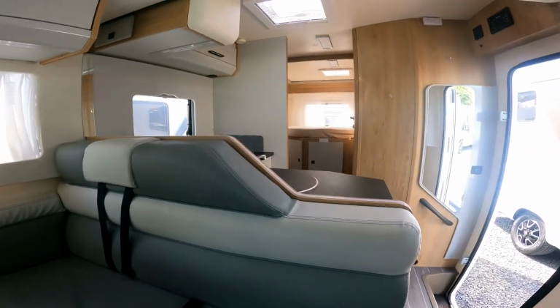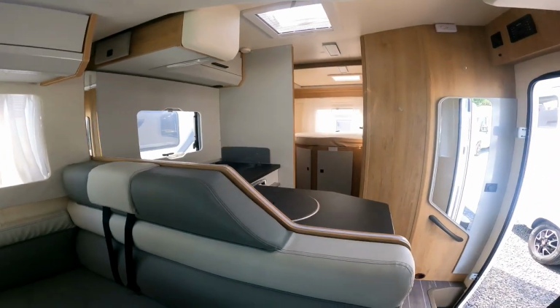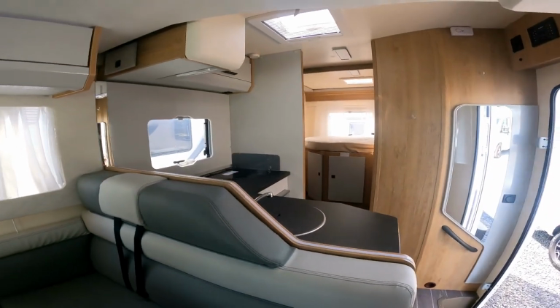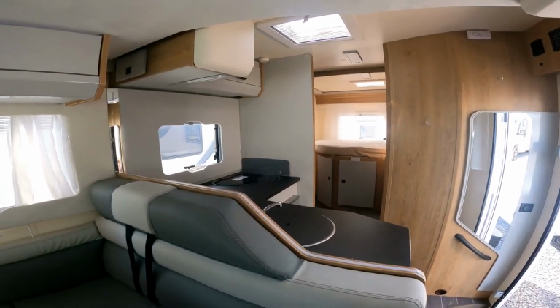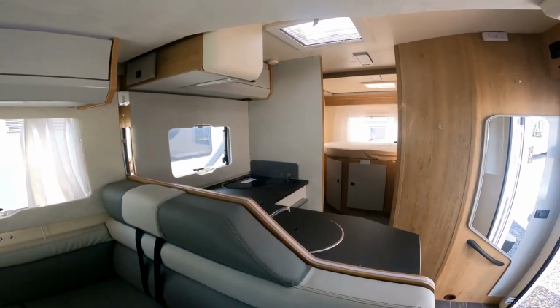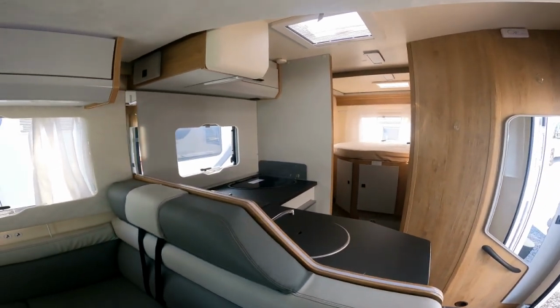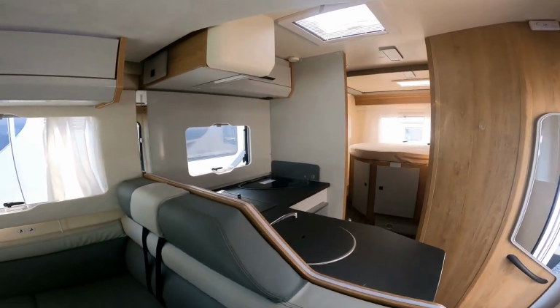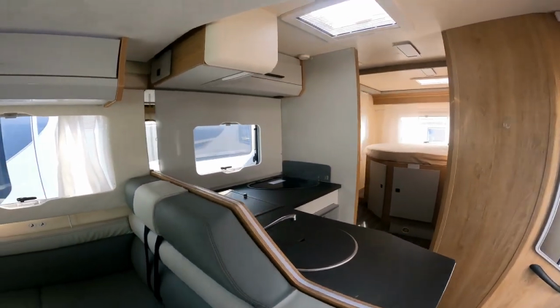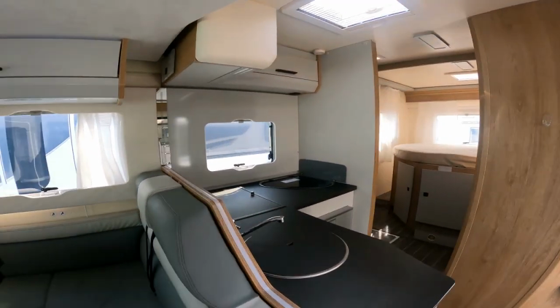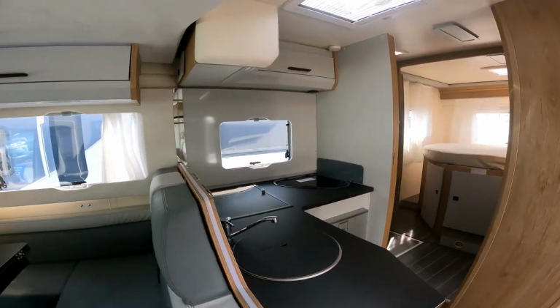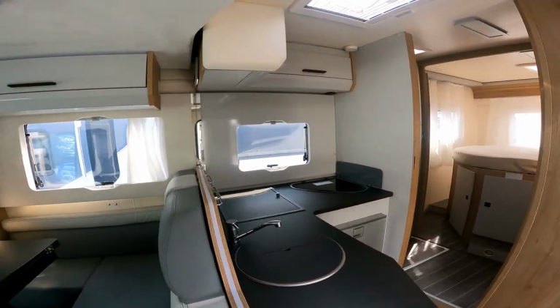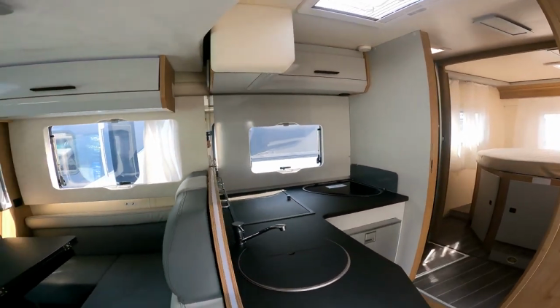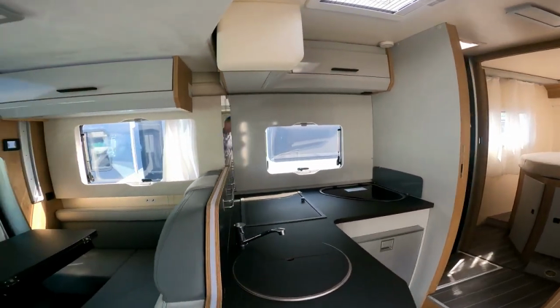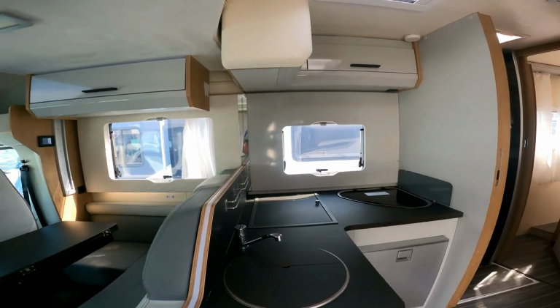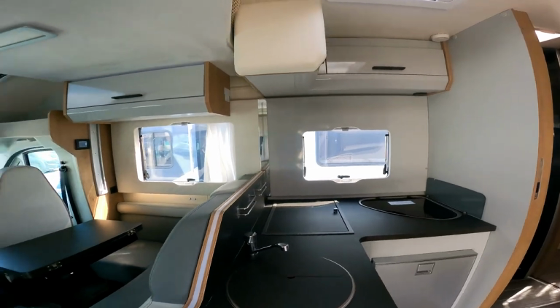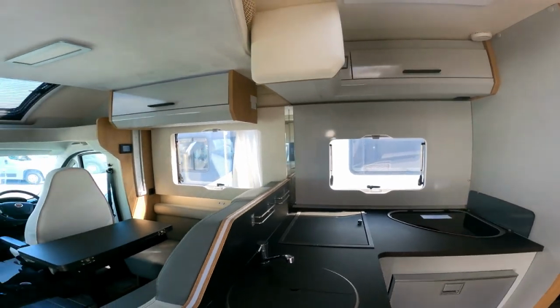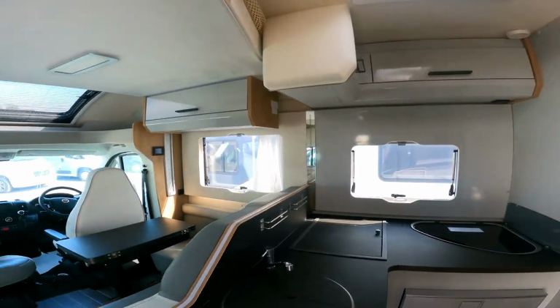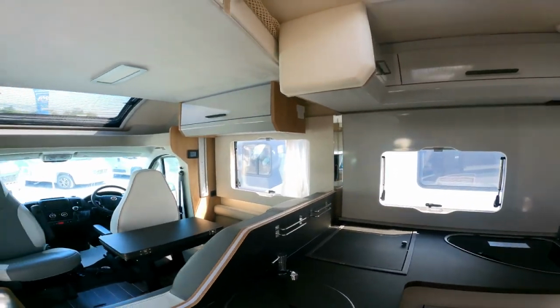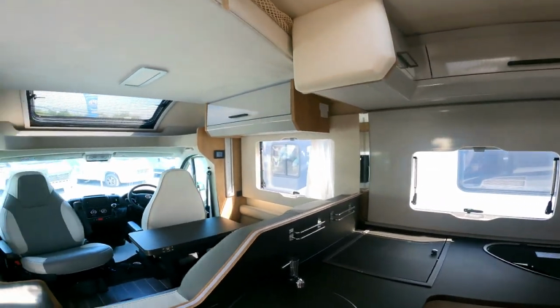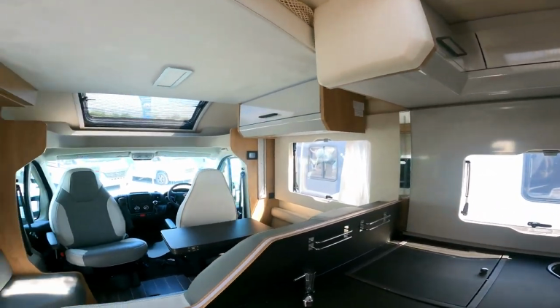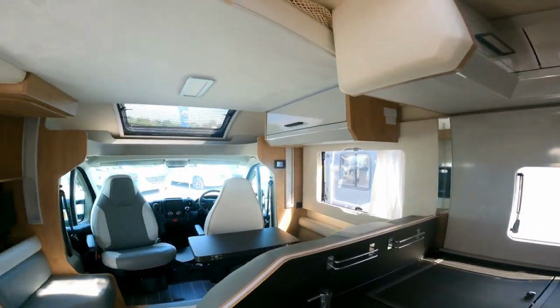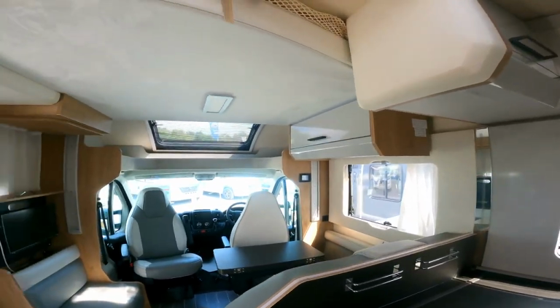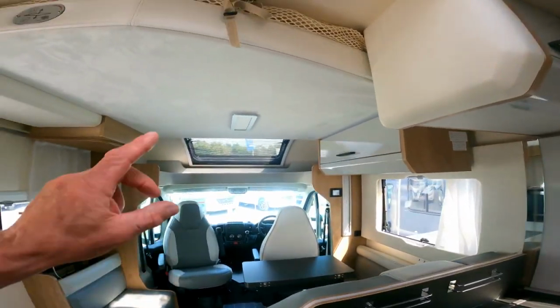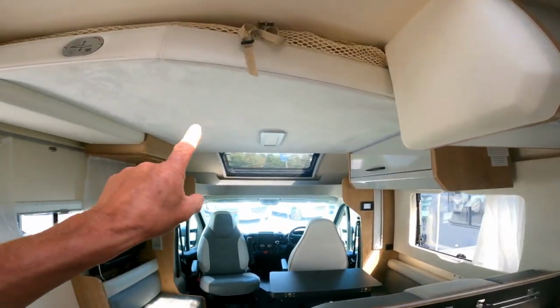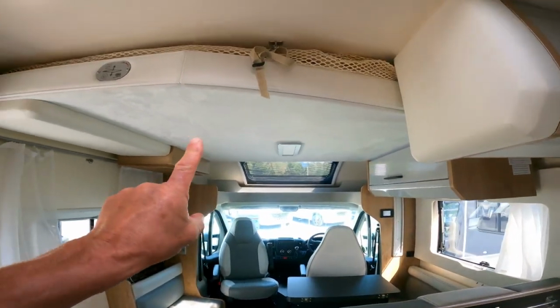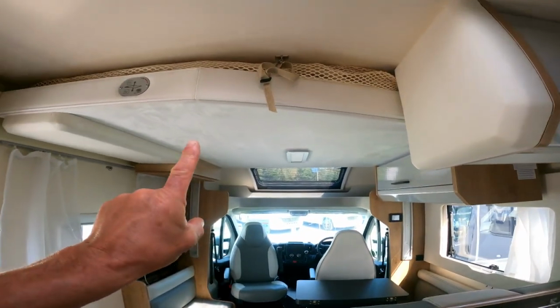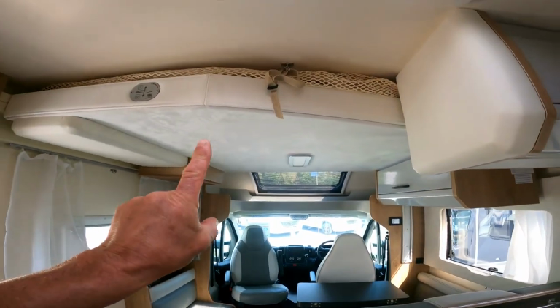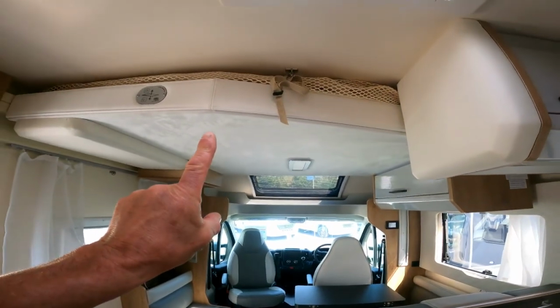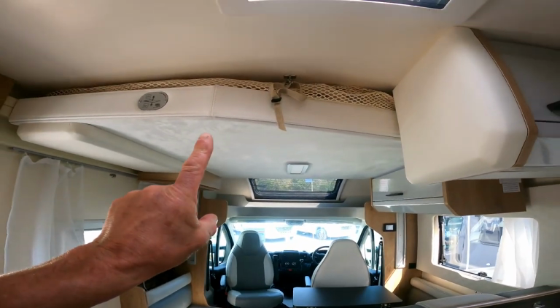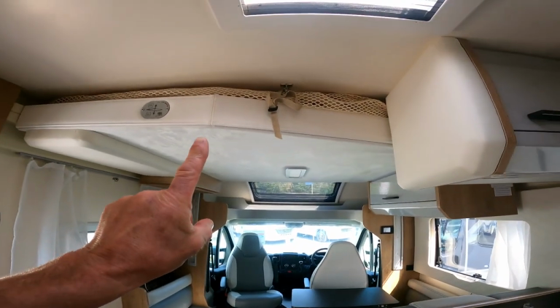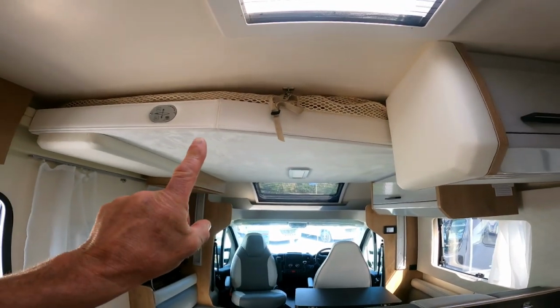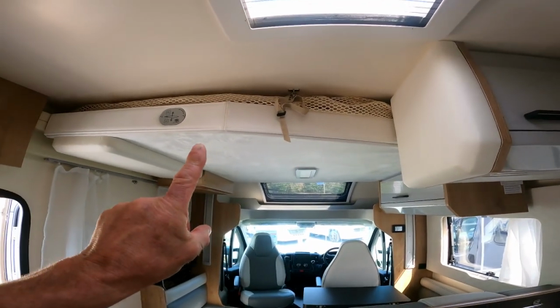Let's have a look back through. This has got a drop-down bed as well — got the drop-down bed above me, over there.